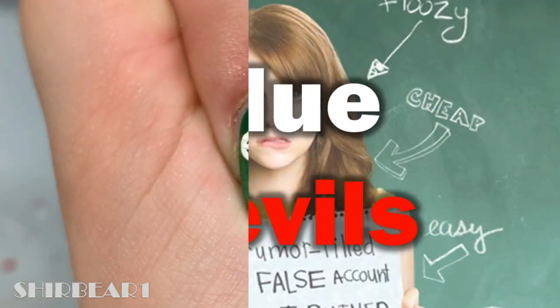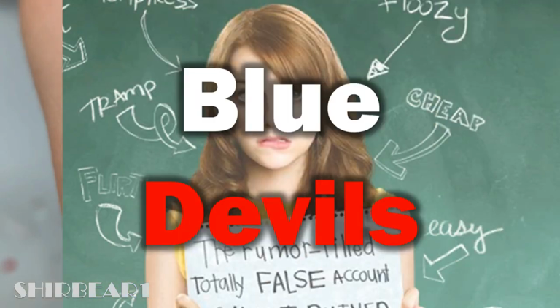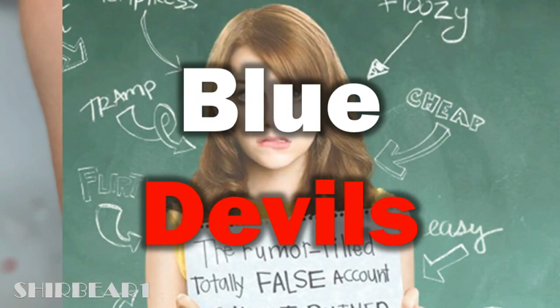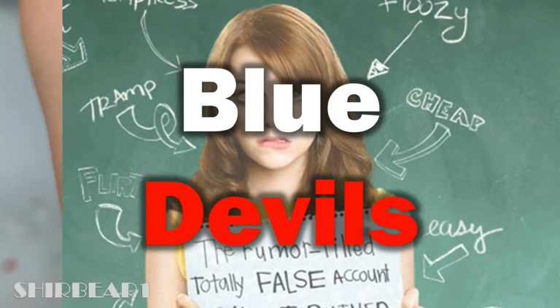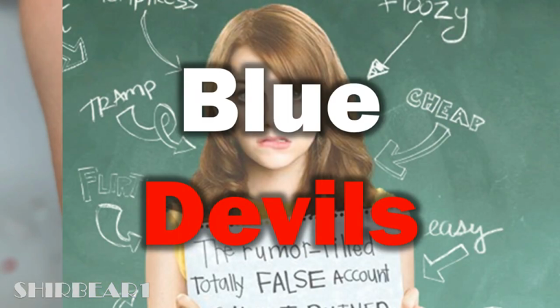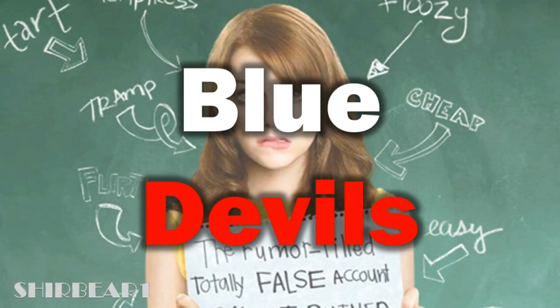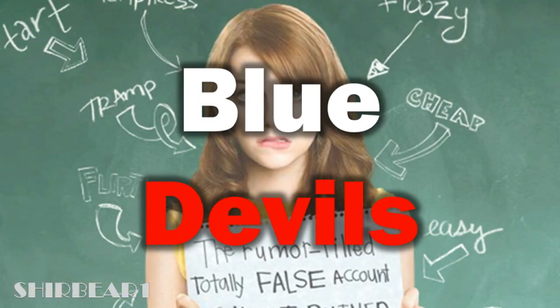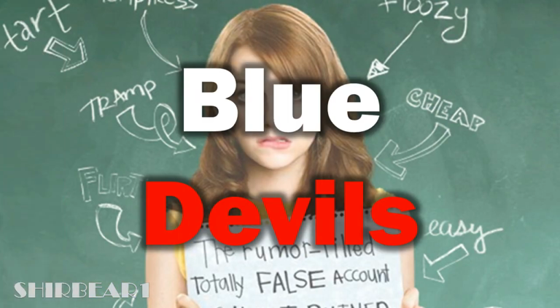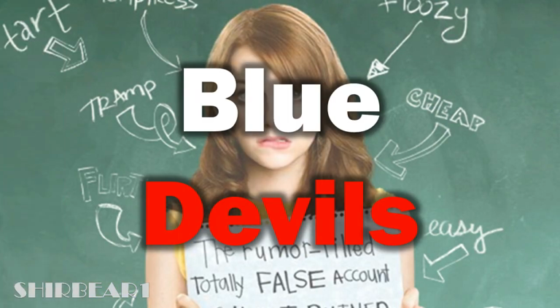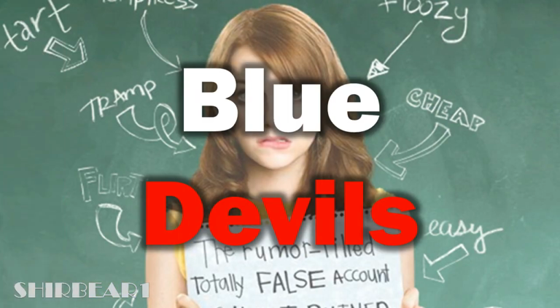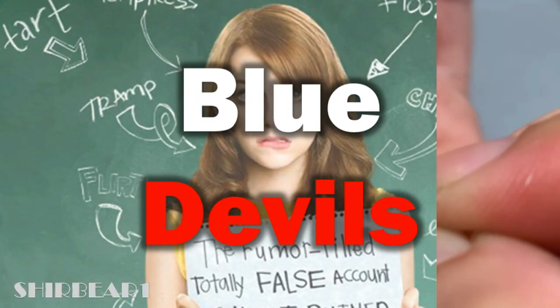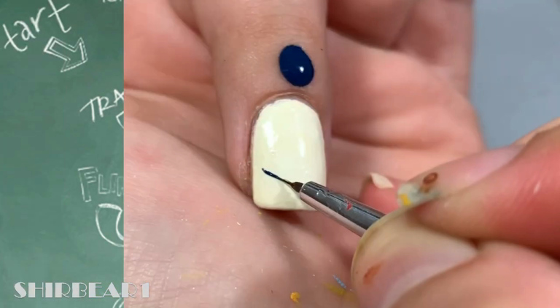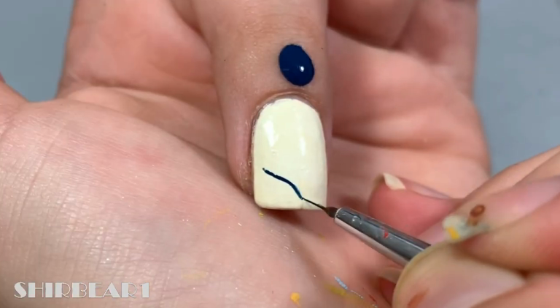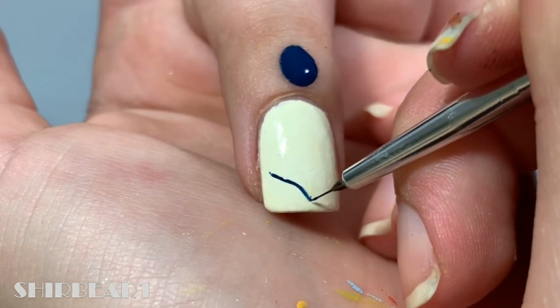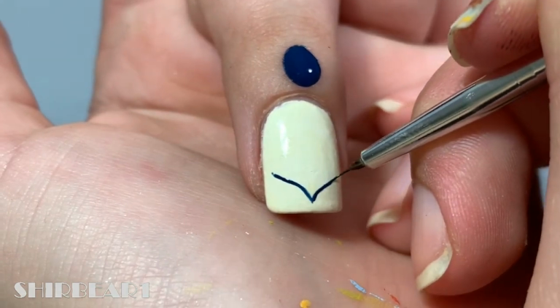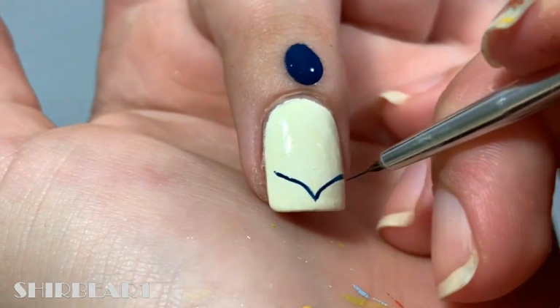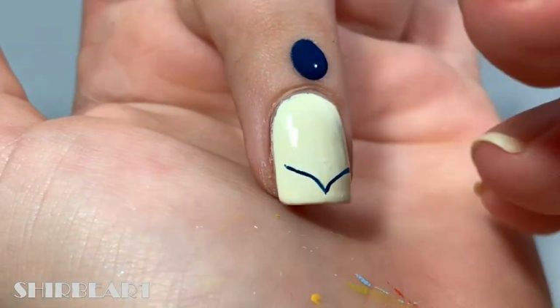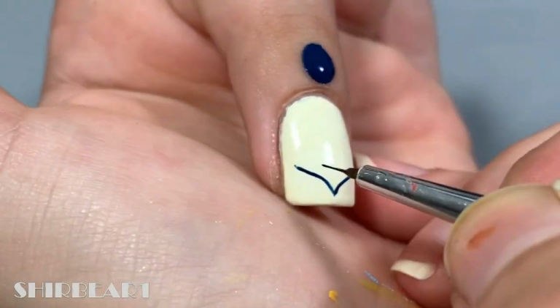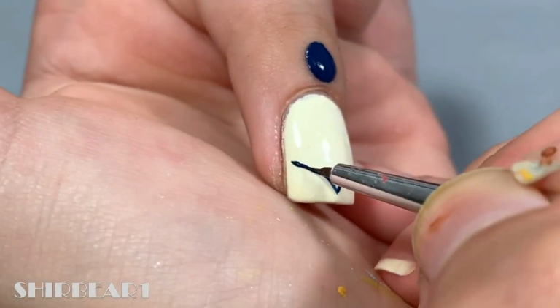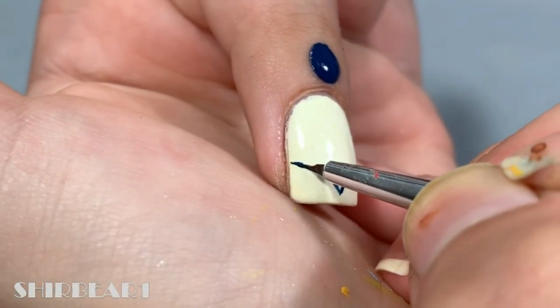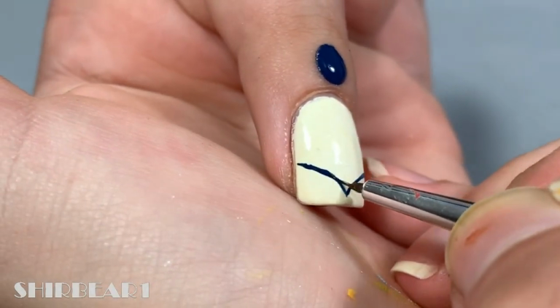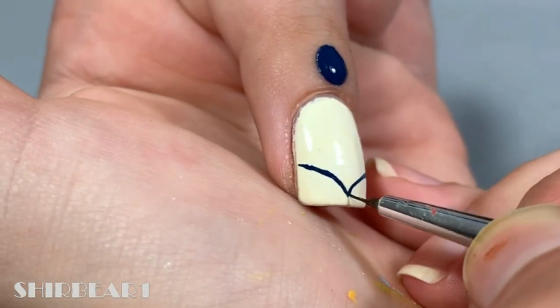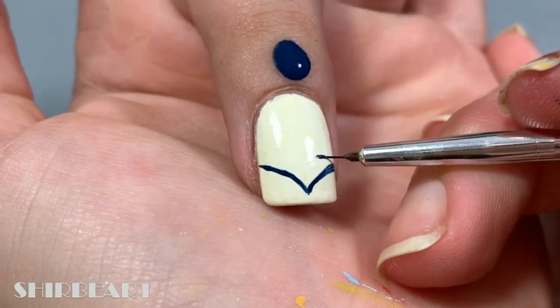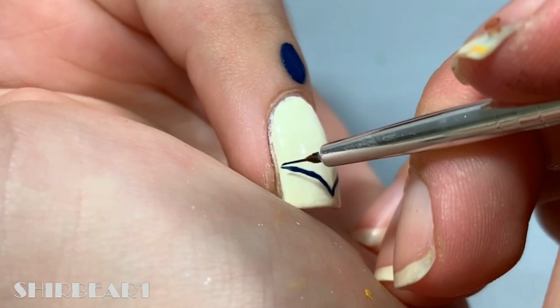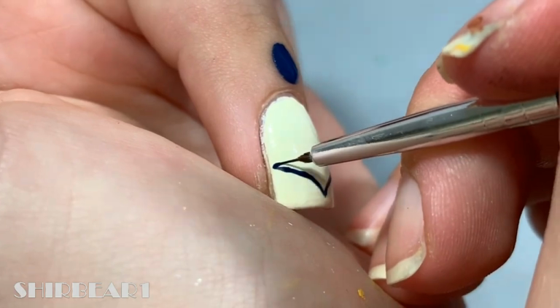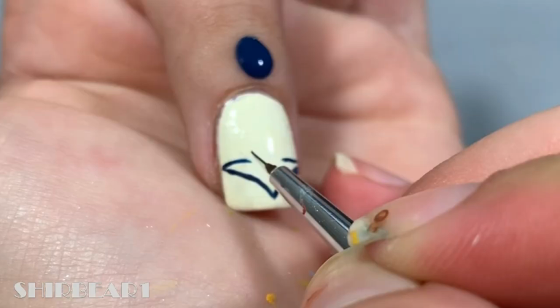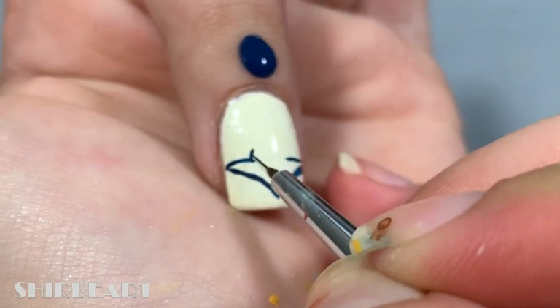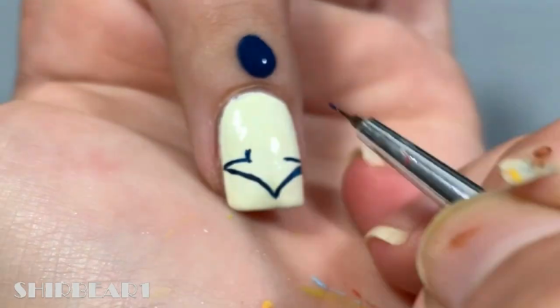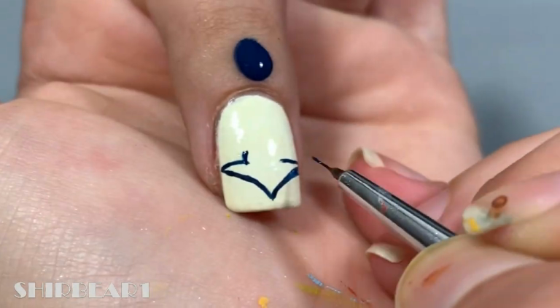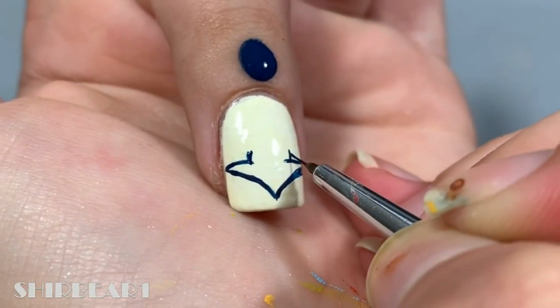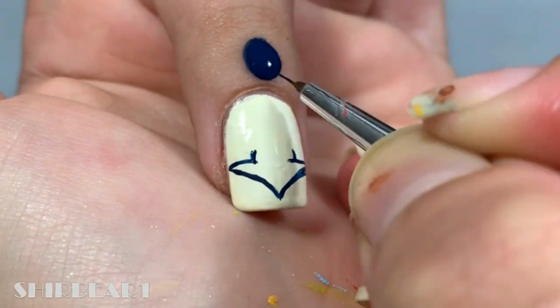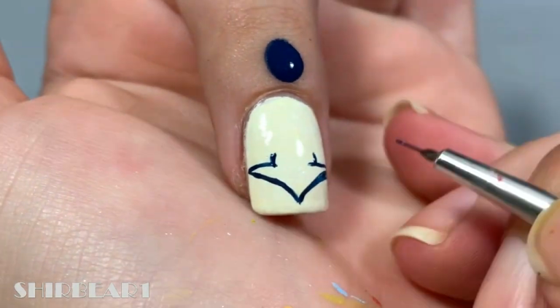Next is the Blue Devils mascot. Start with a white base, outline him with dark blue, and then add more details with it.